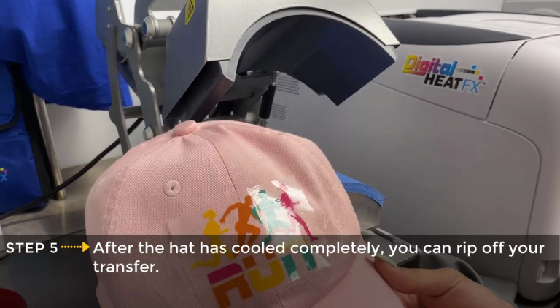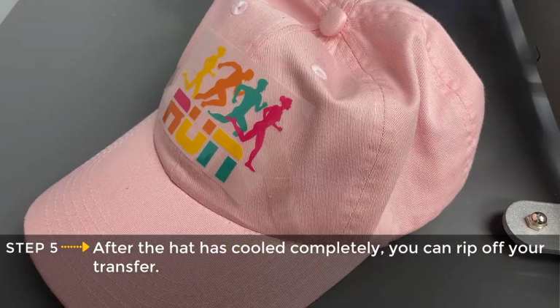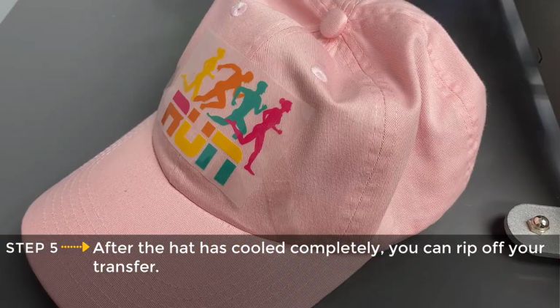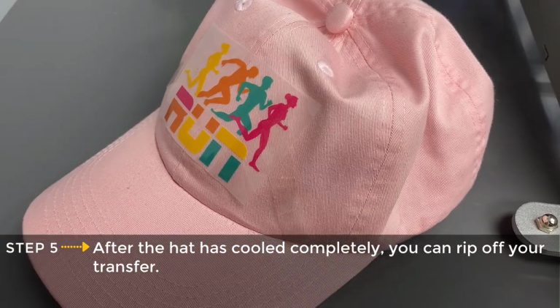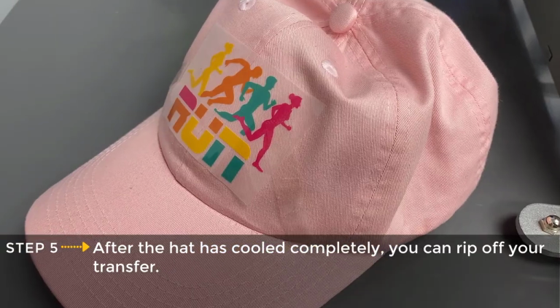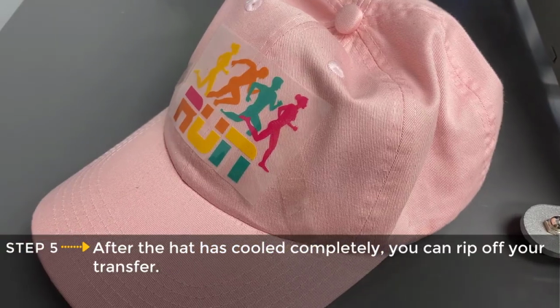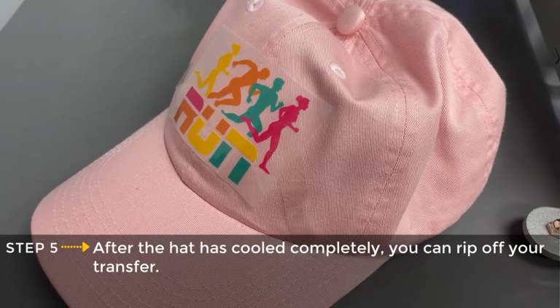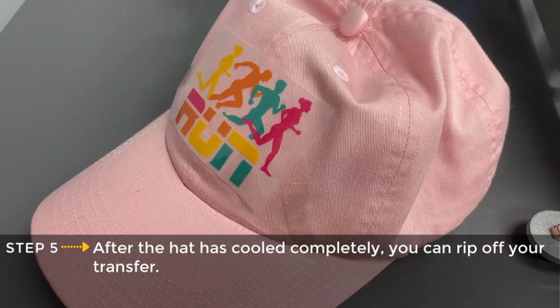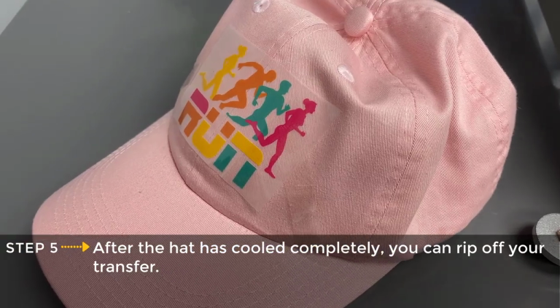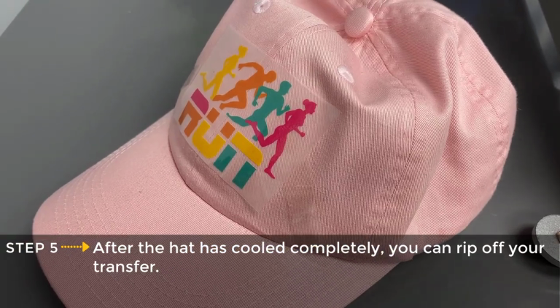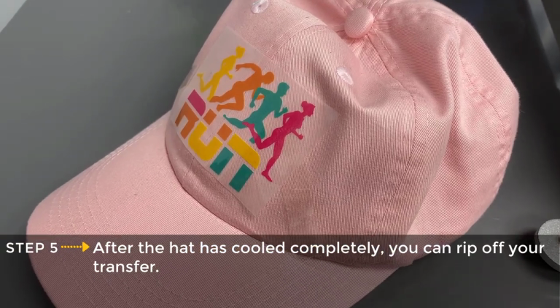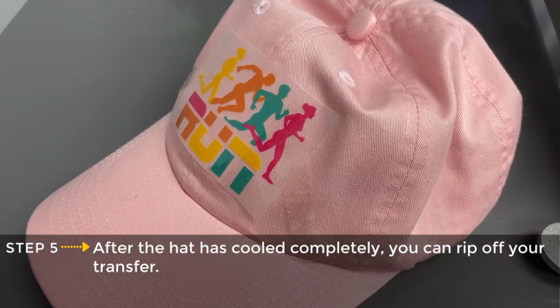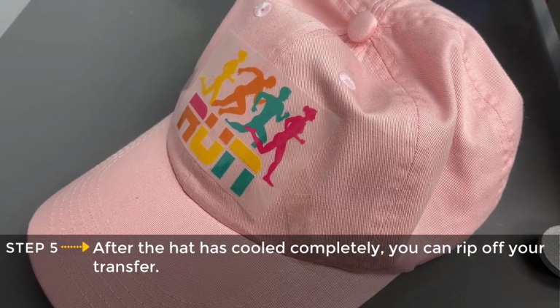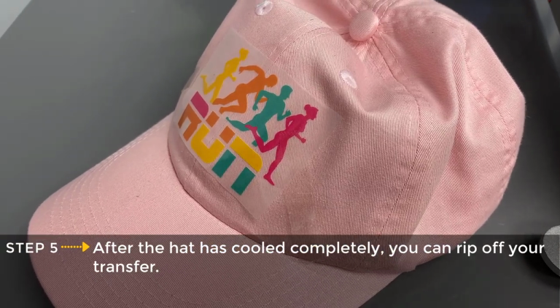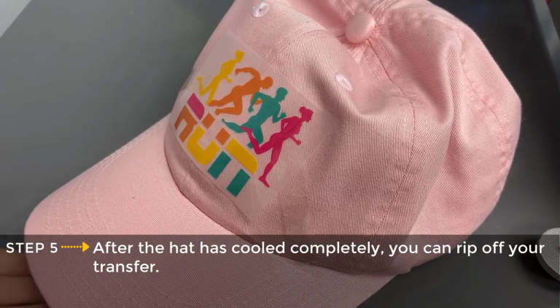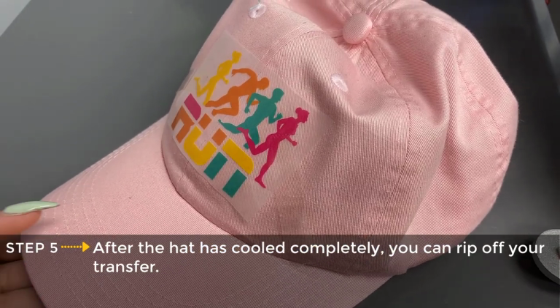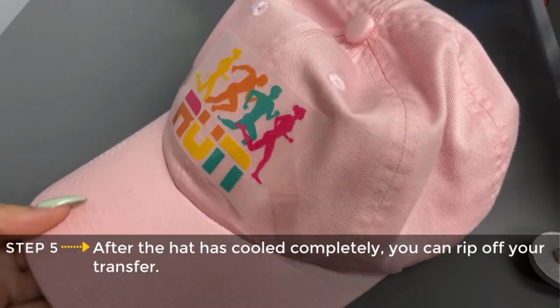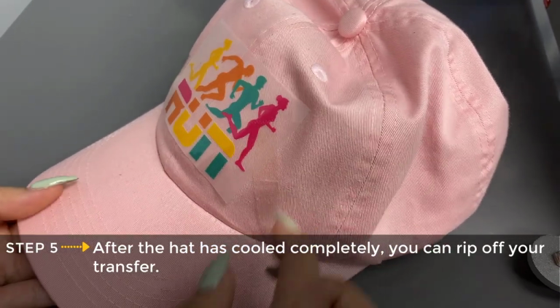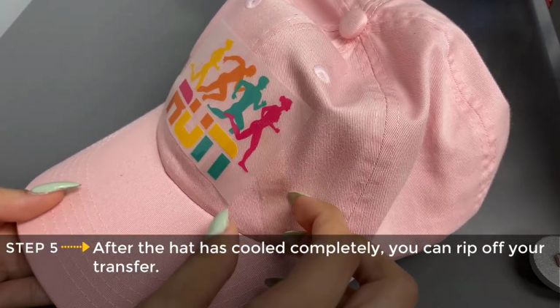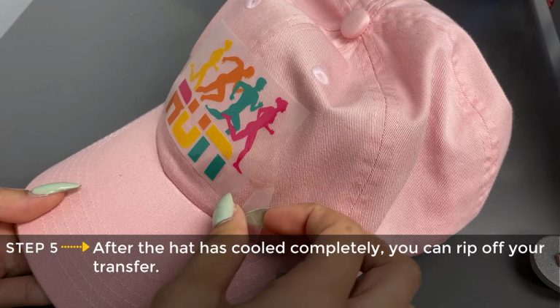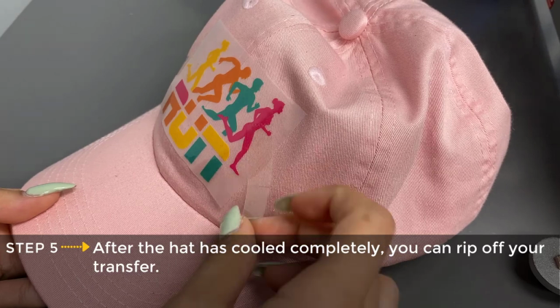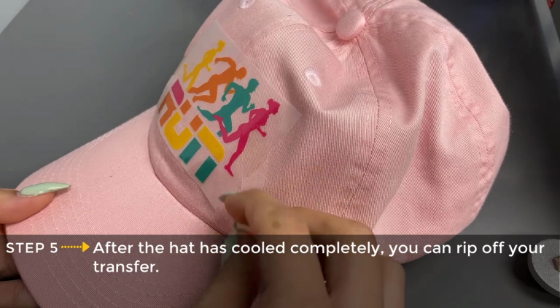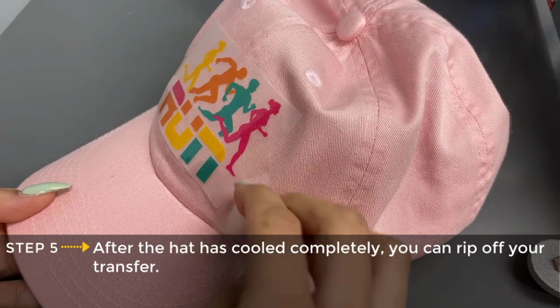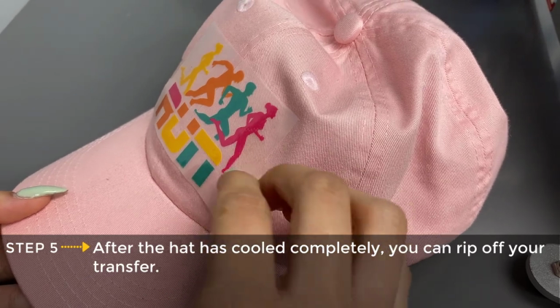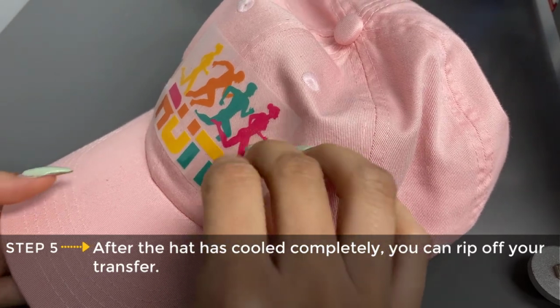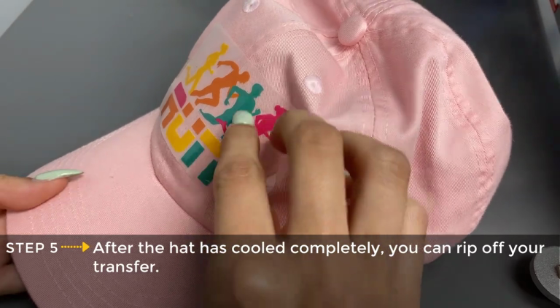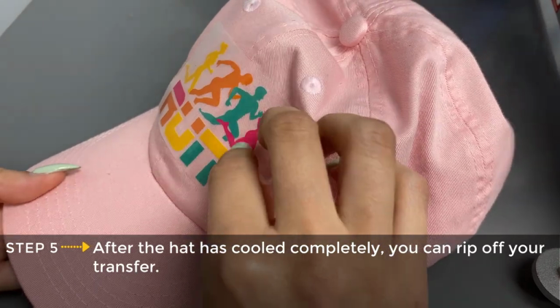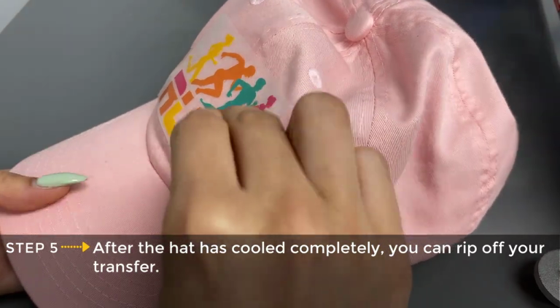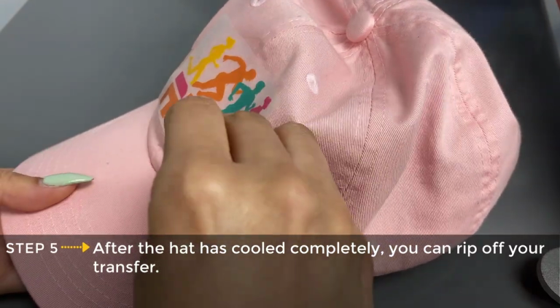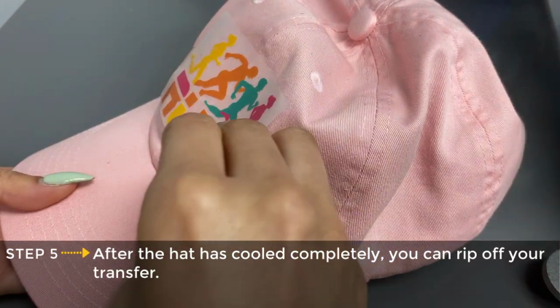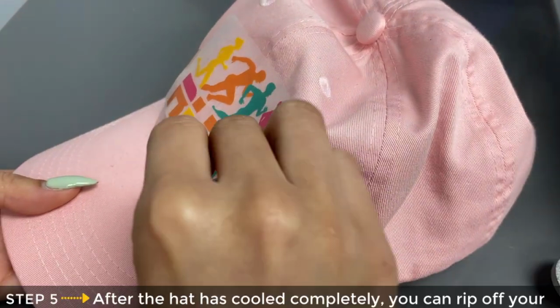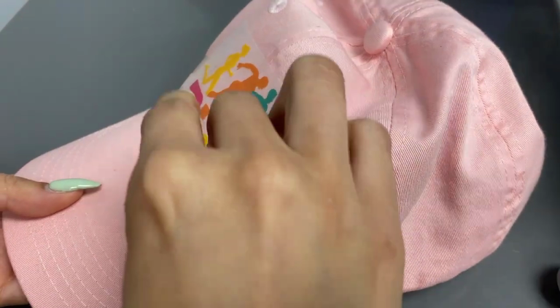Now that we've let our hat completely cool, we're going to go ahead and rip the transfer off and move on to our finishing step.